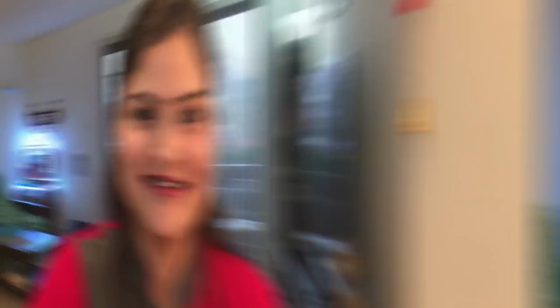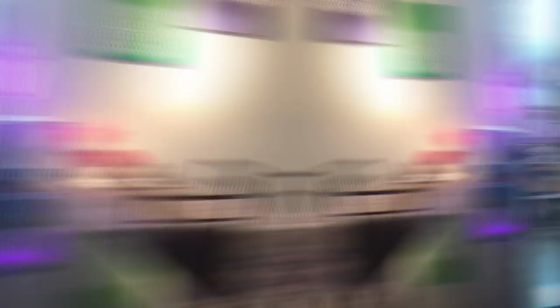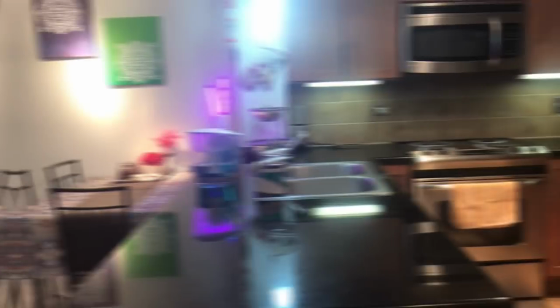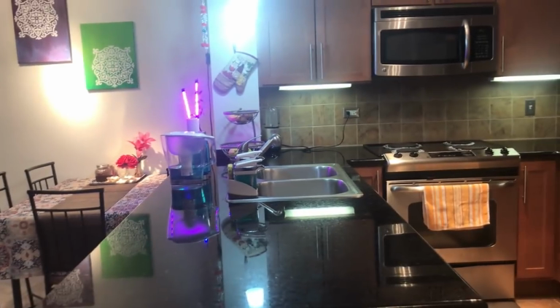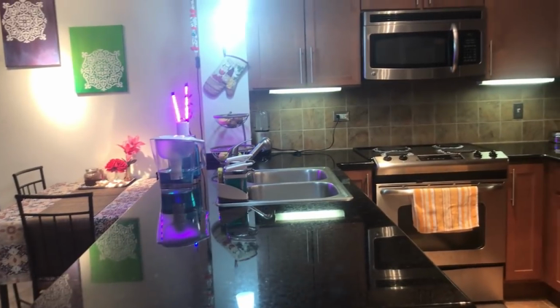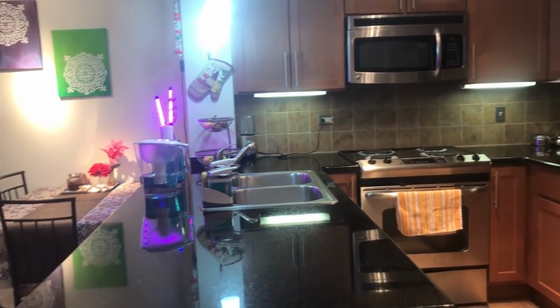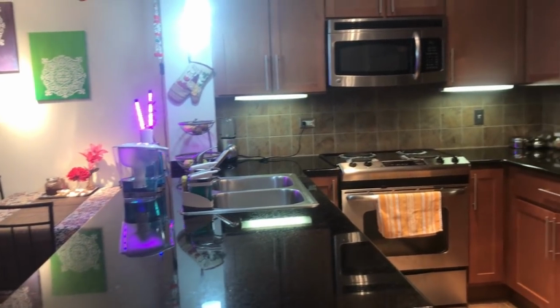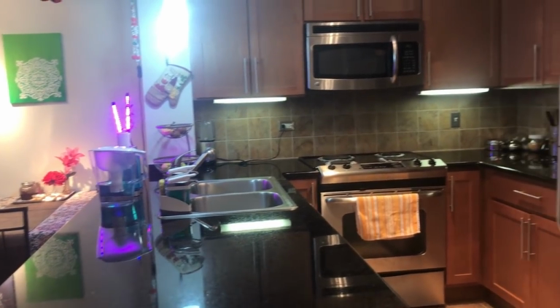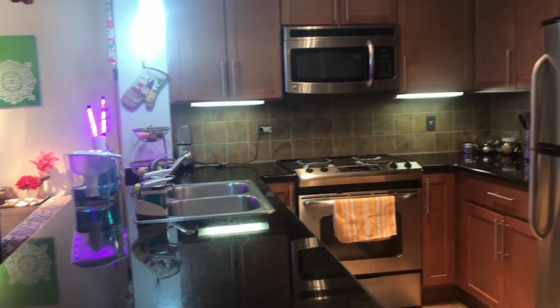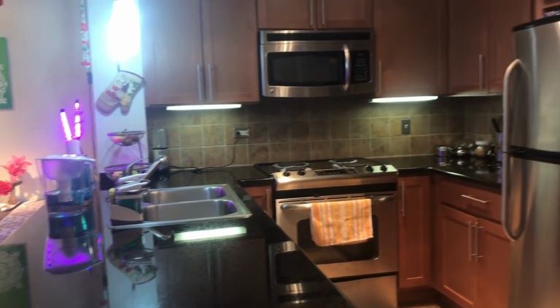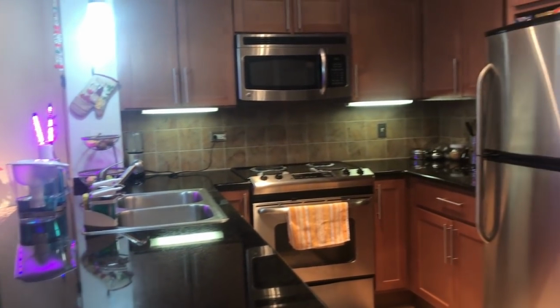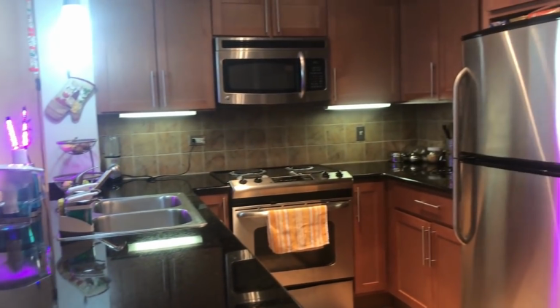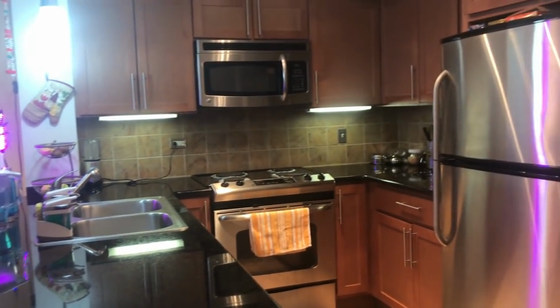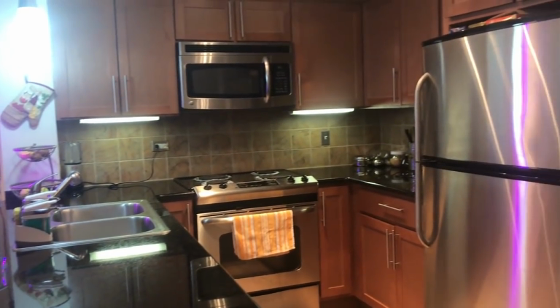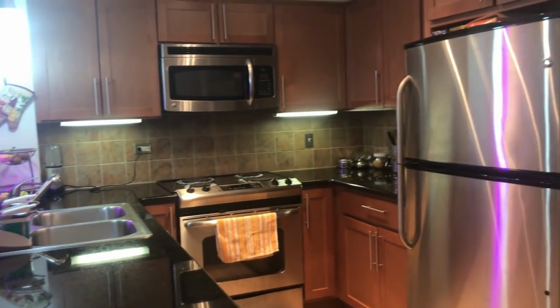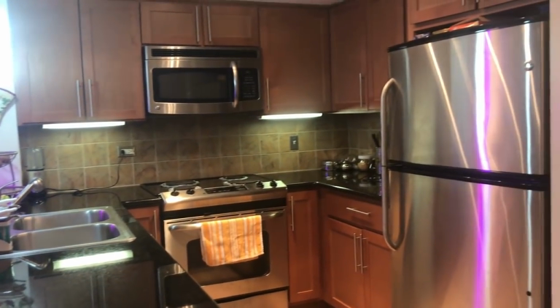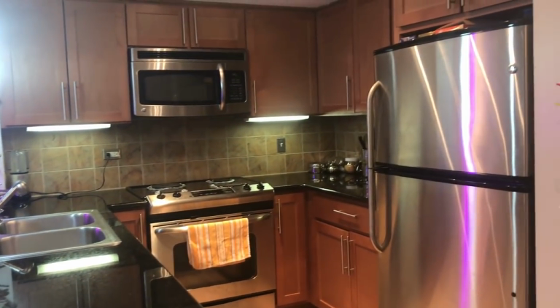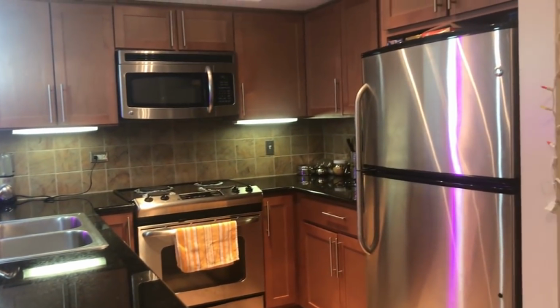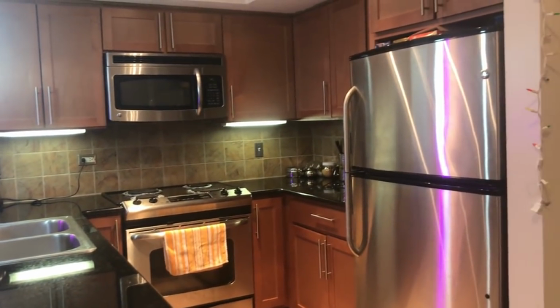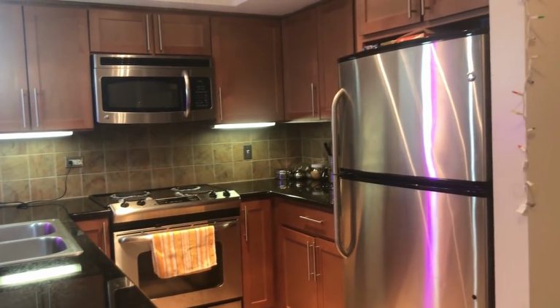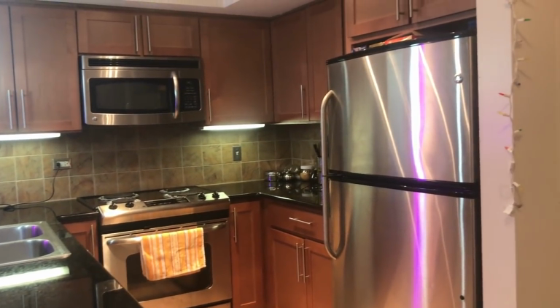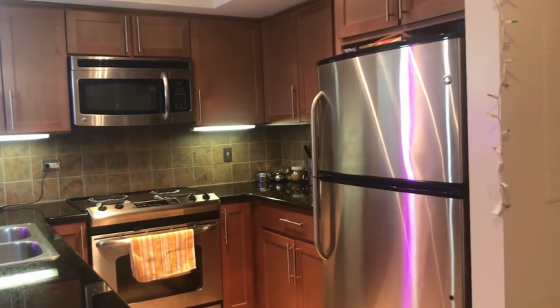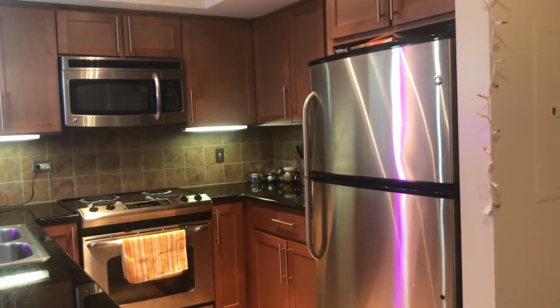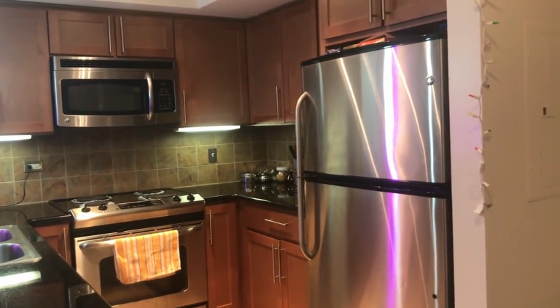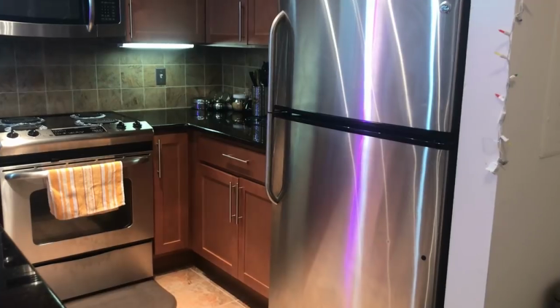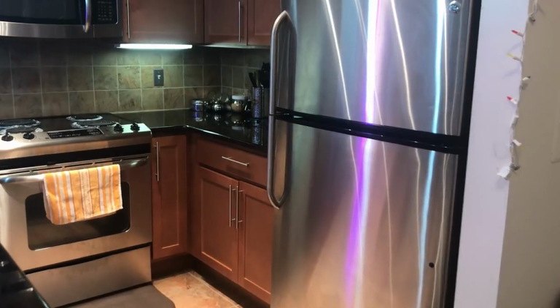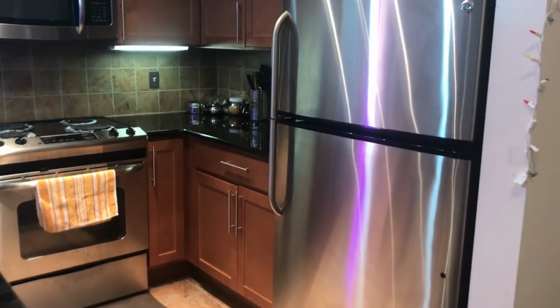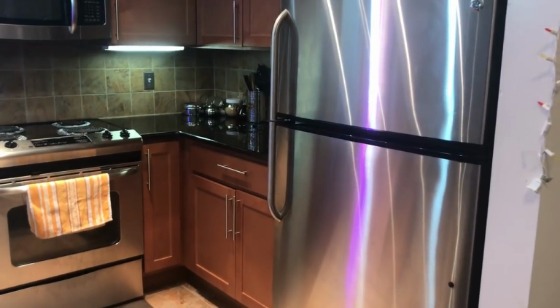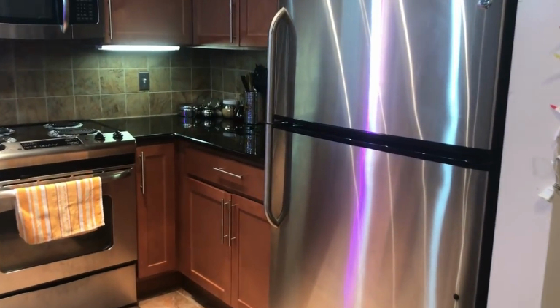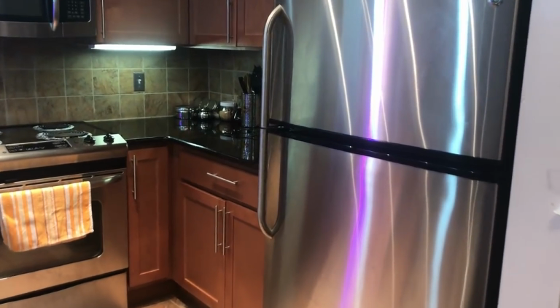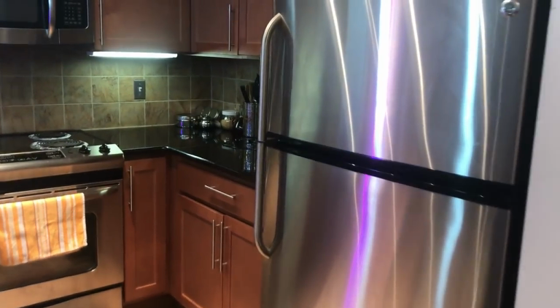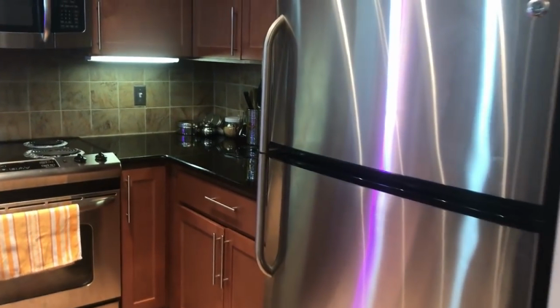This is my U-shape kitchen. This is an open kitchen. Let's start to show you from the right-hand side.